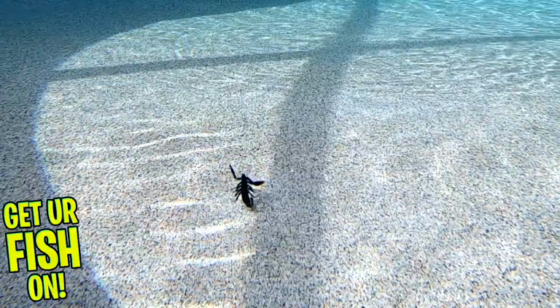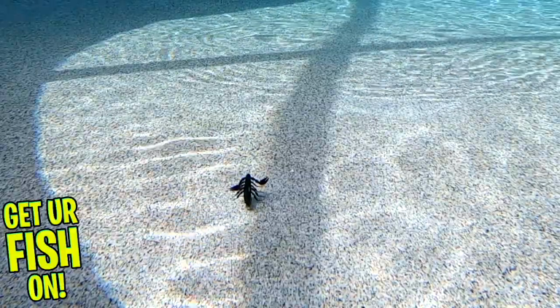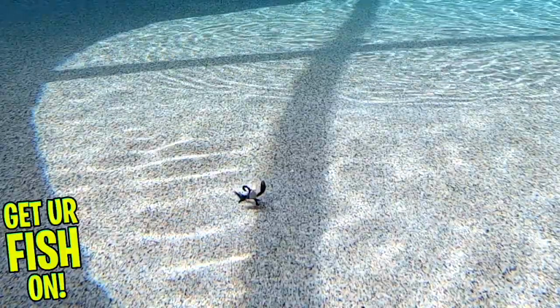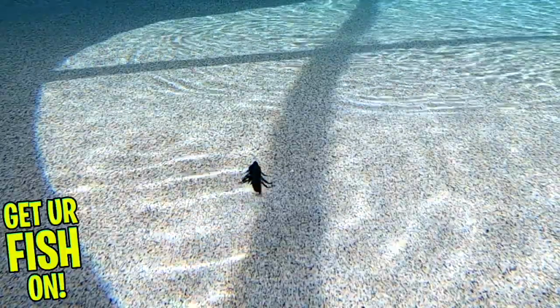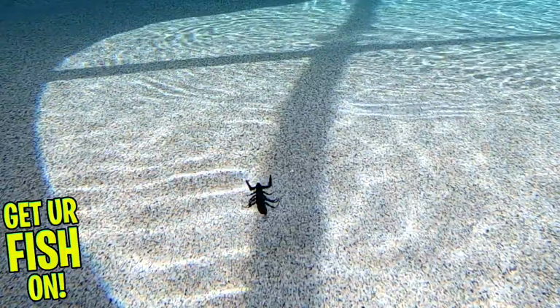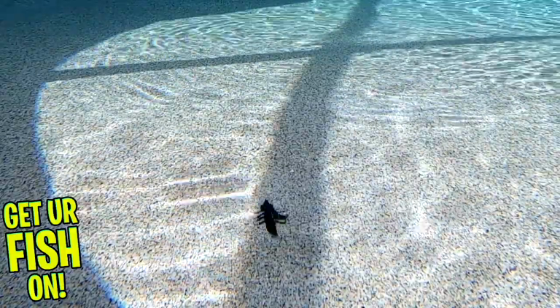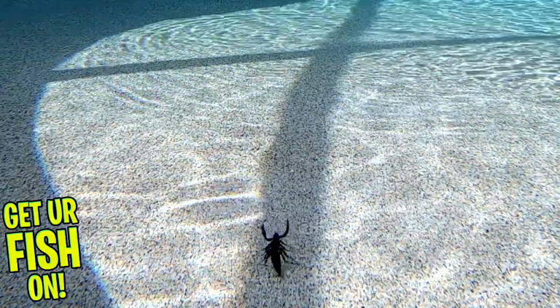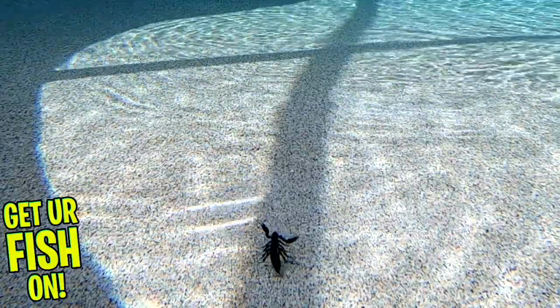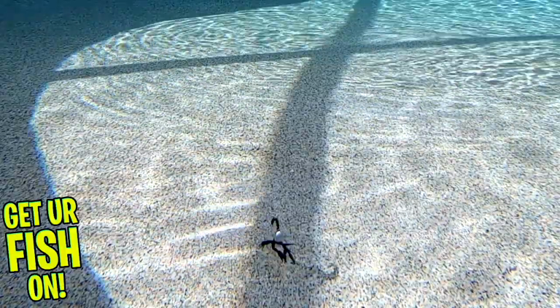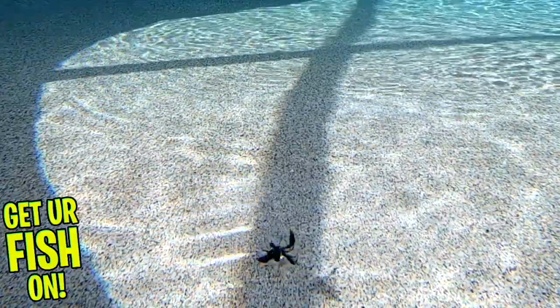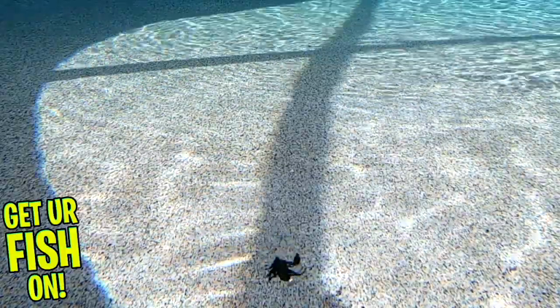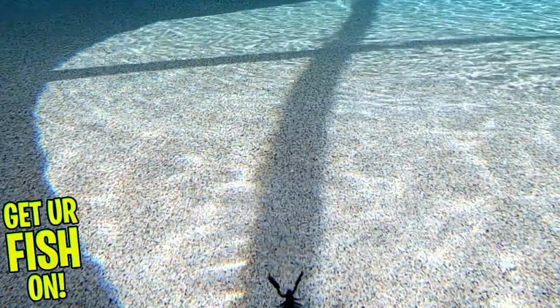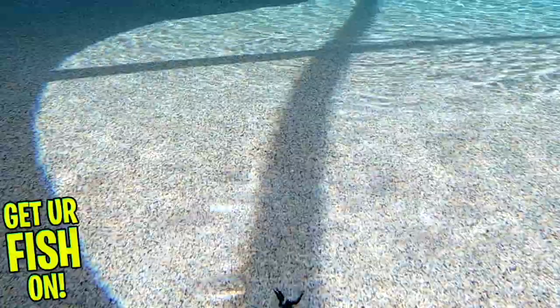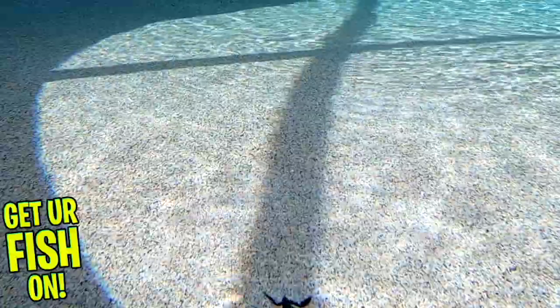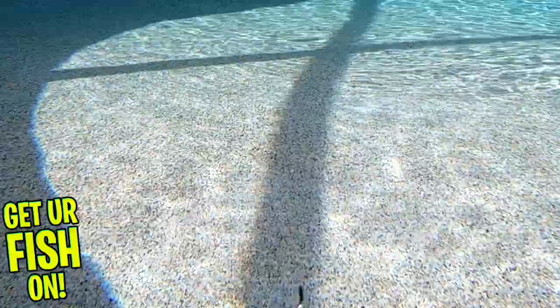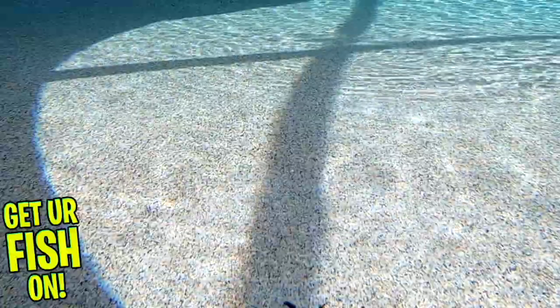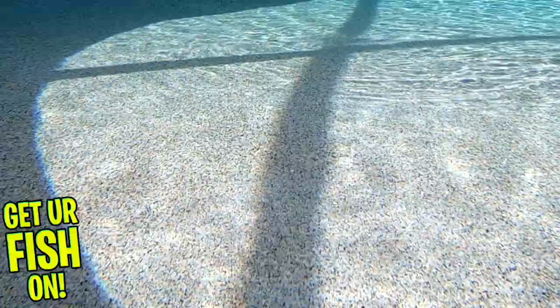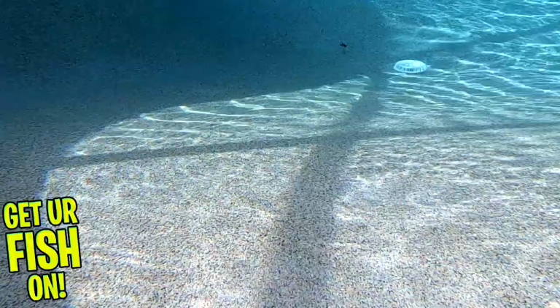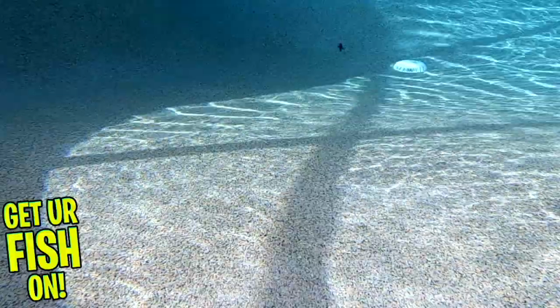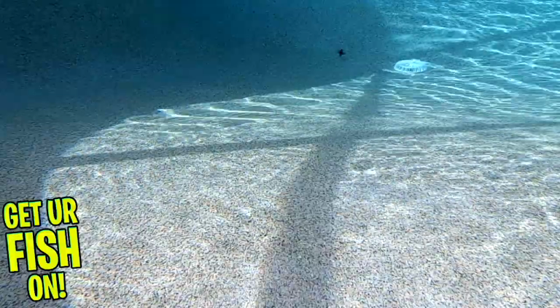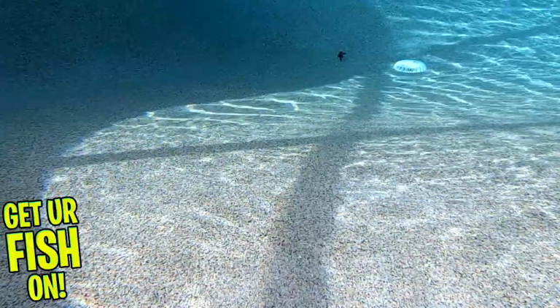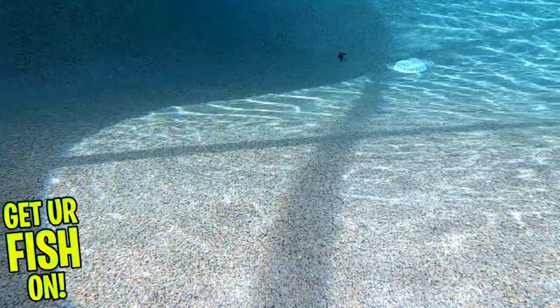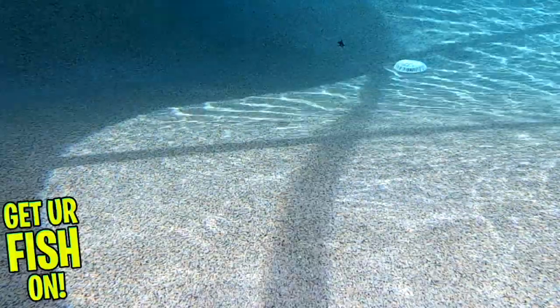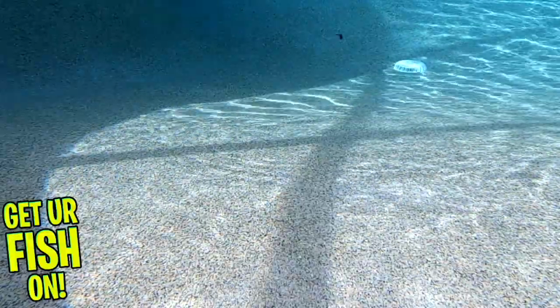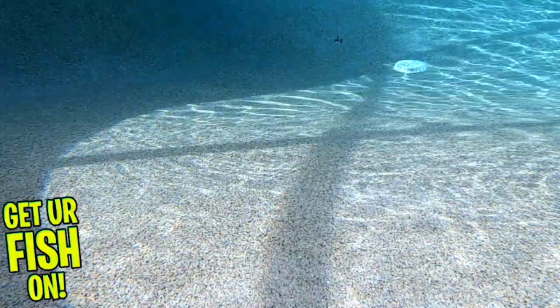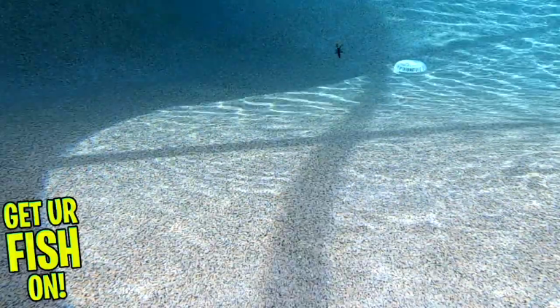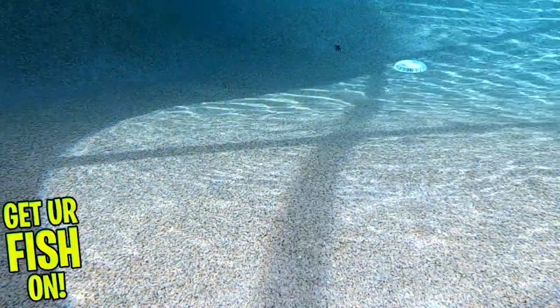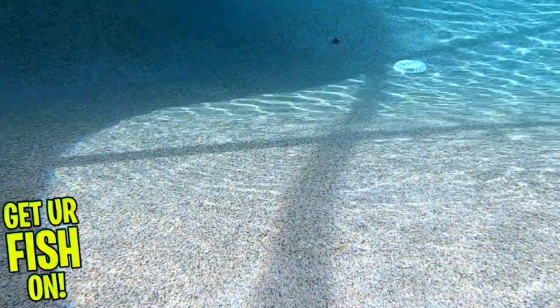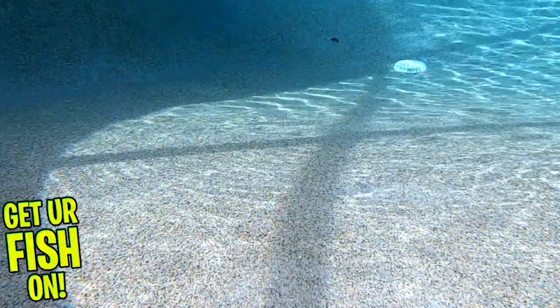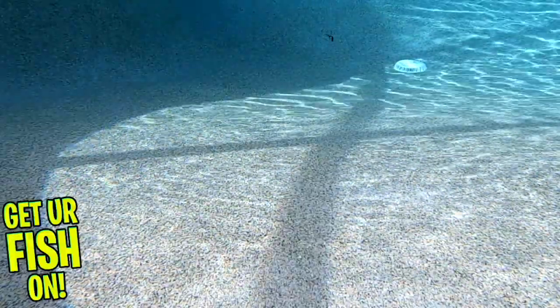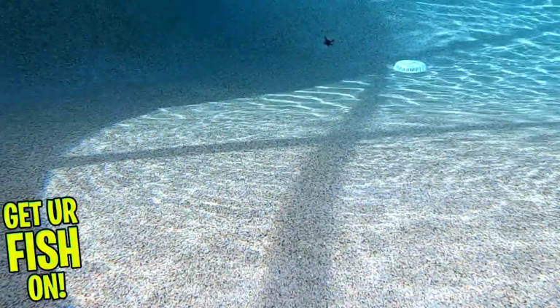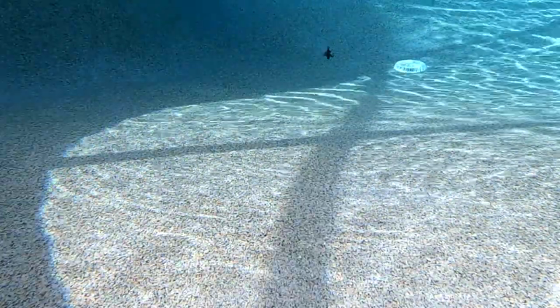Side note — I found these baits on Facebook and honestly, as soon as they come out with new colors or a darker color, they sell out very fast.